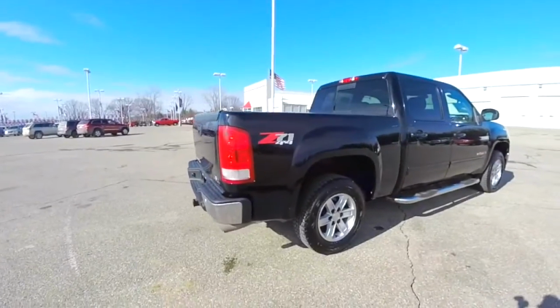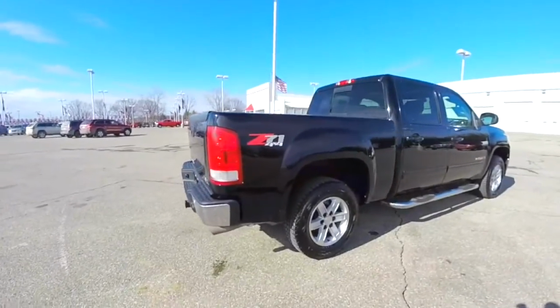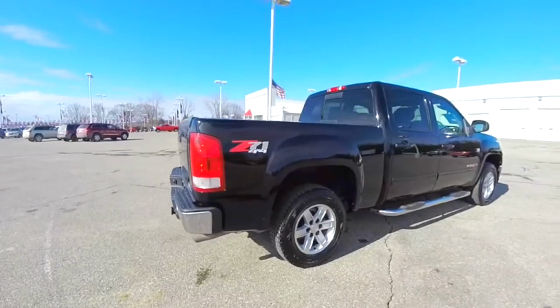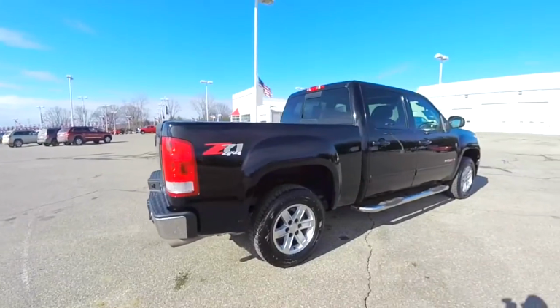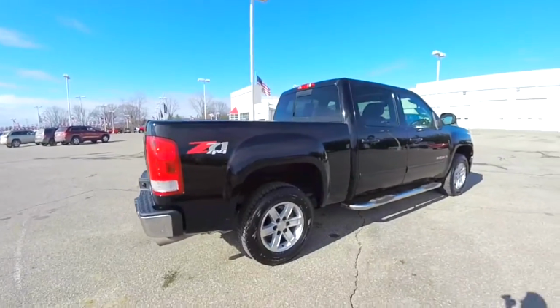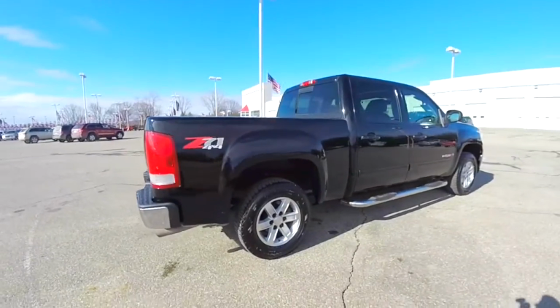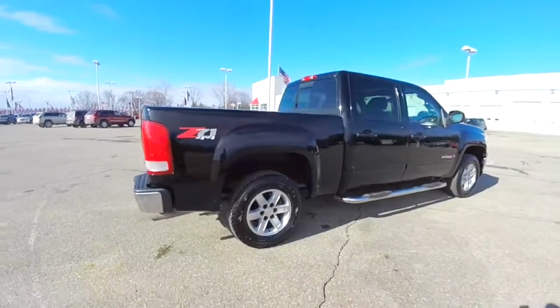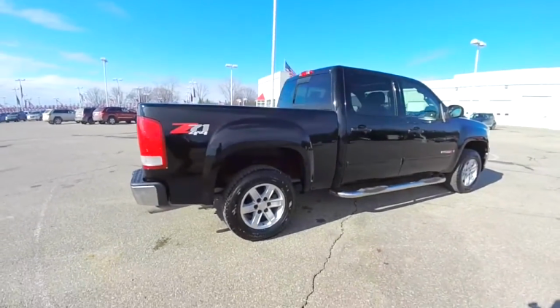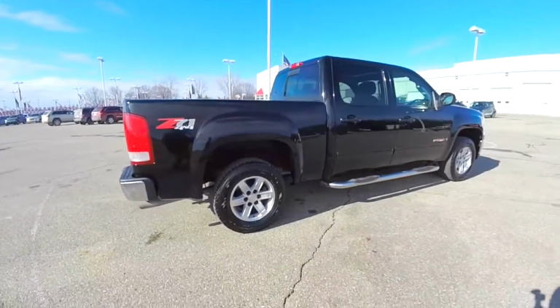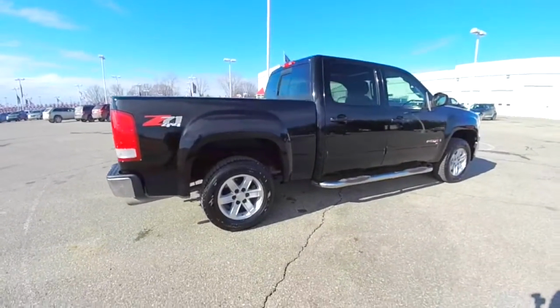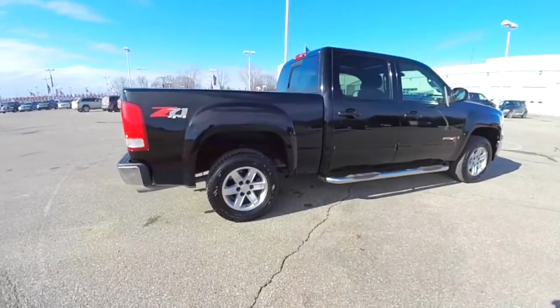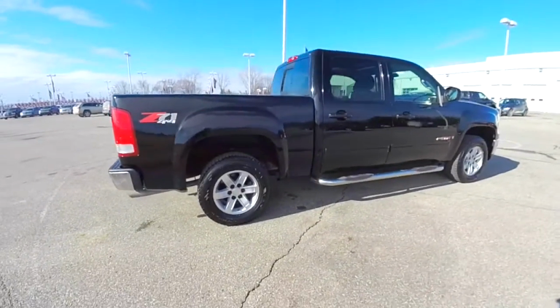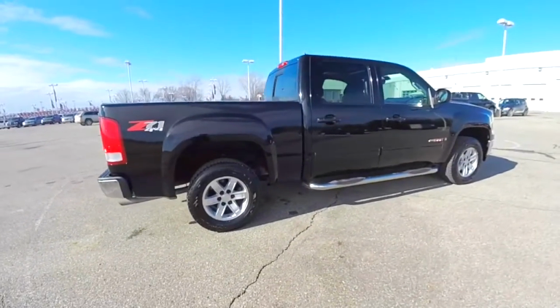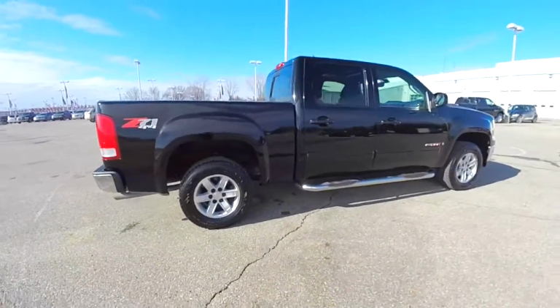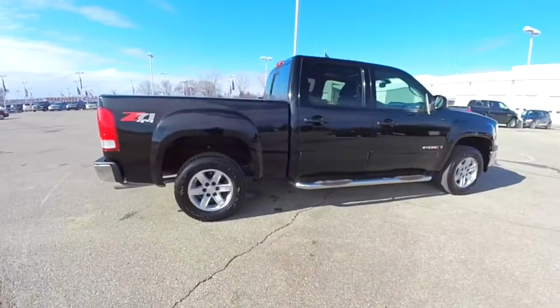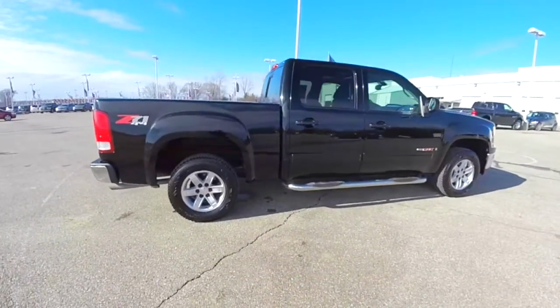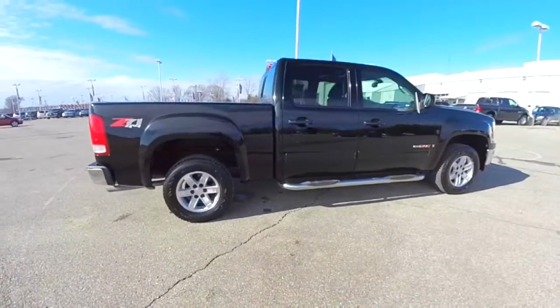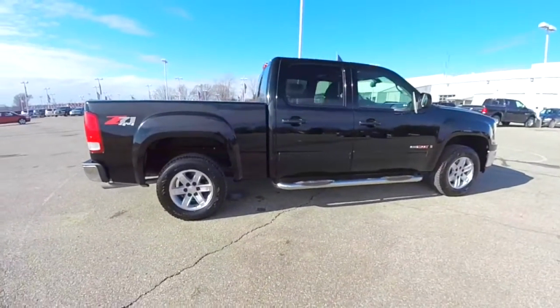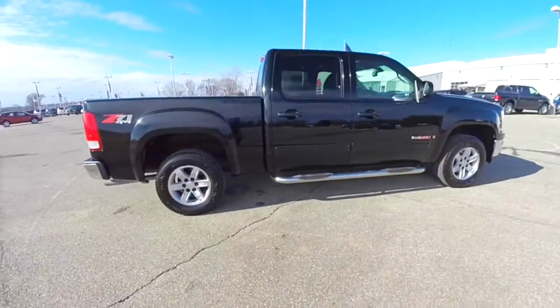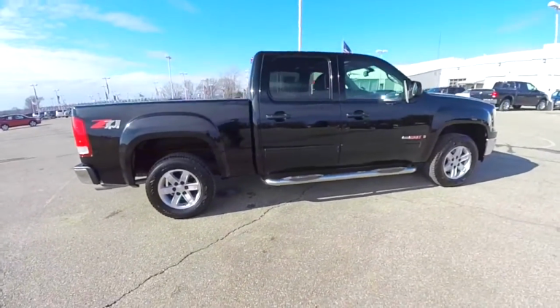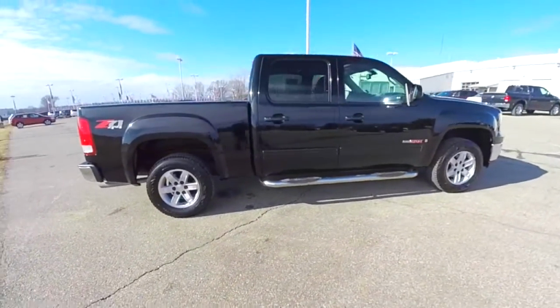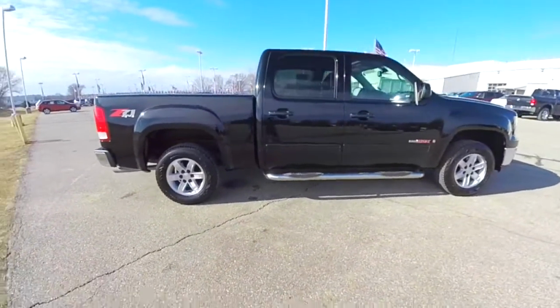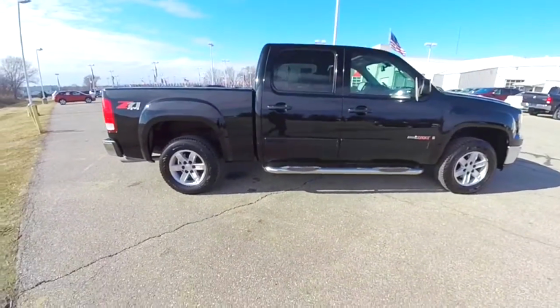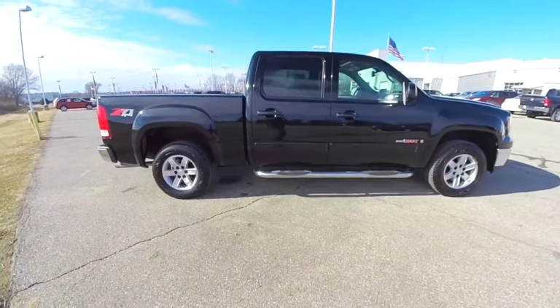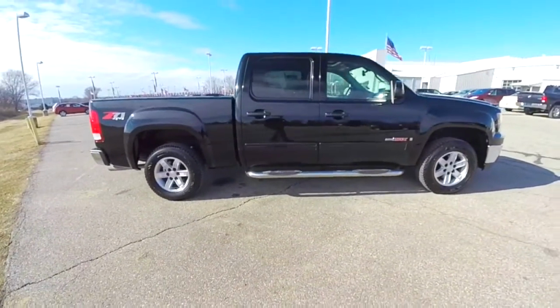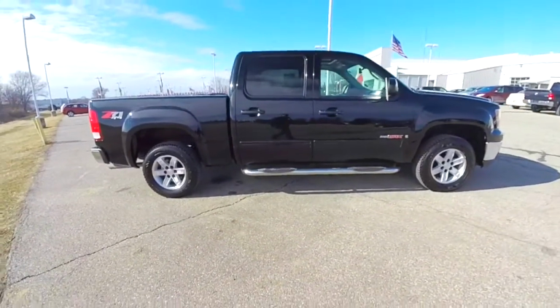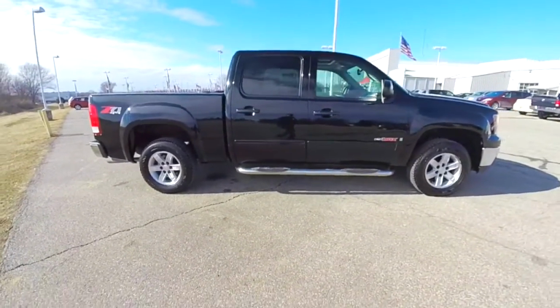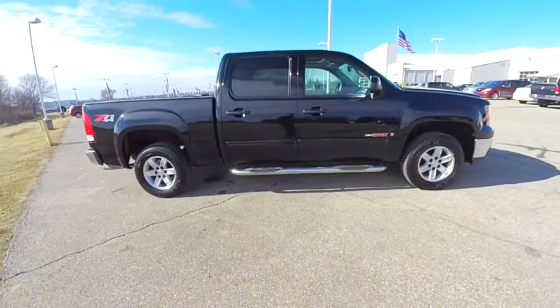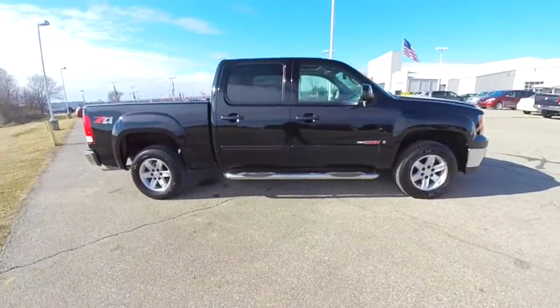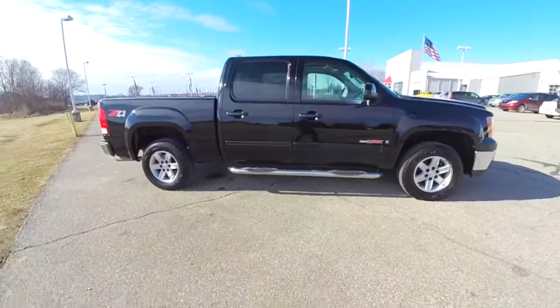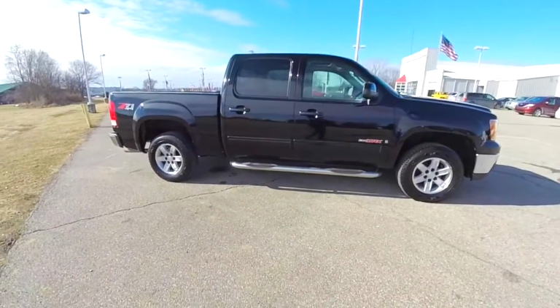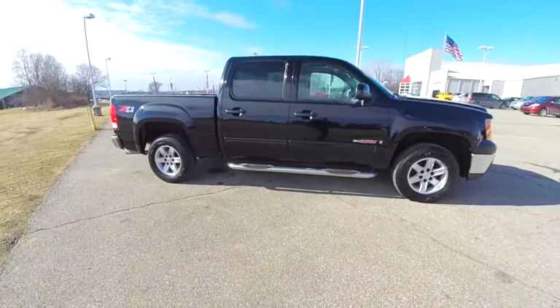This does conclude our quick walk around look at this very nice 2008 GMC Sierra 1500 SLE.